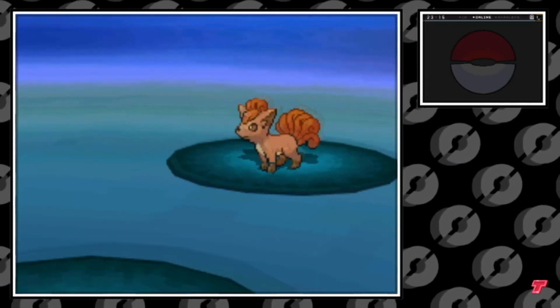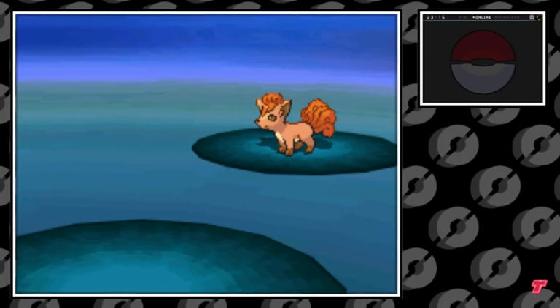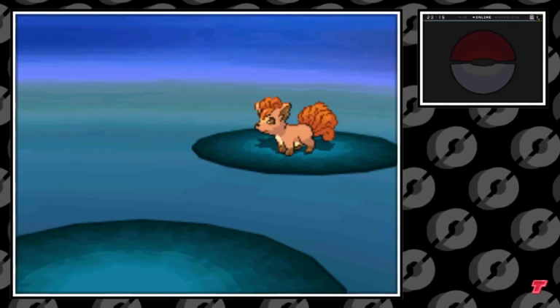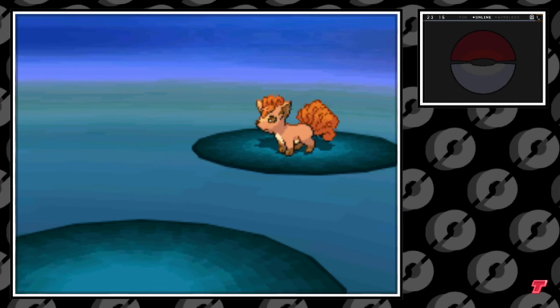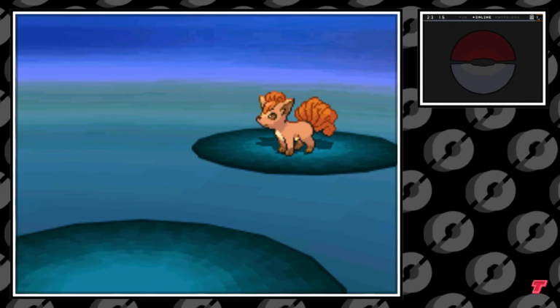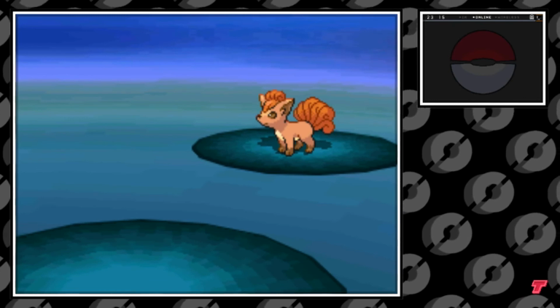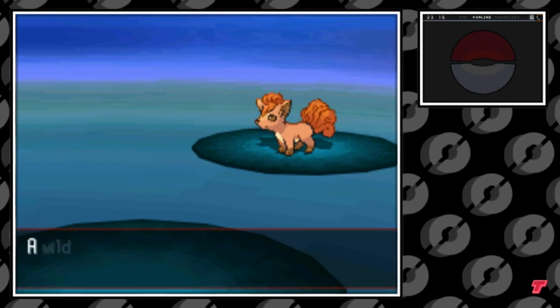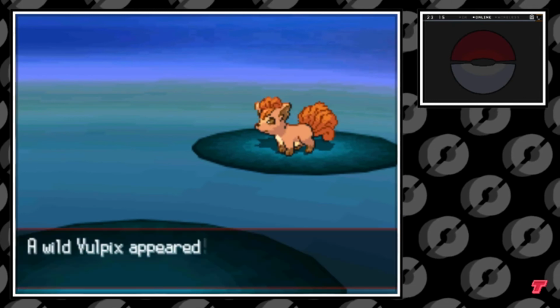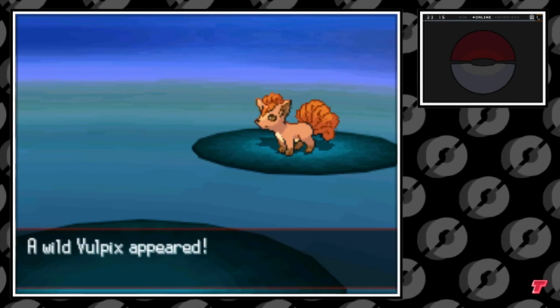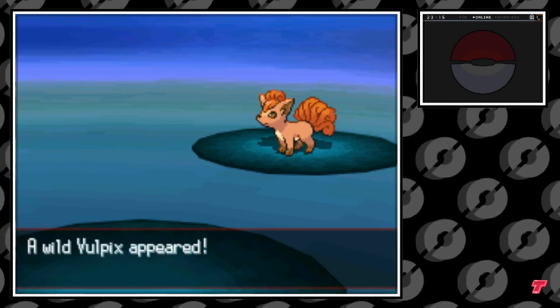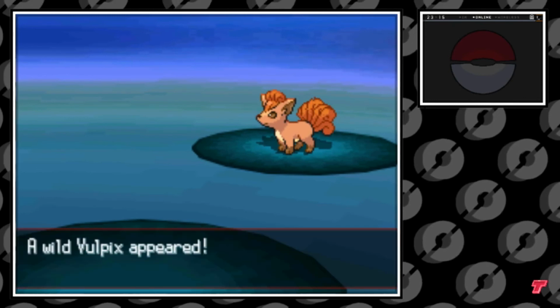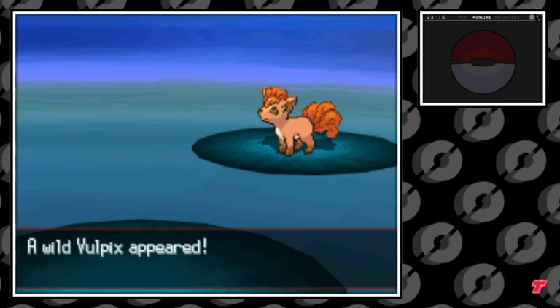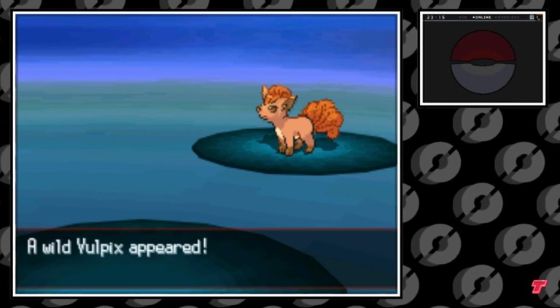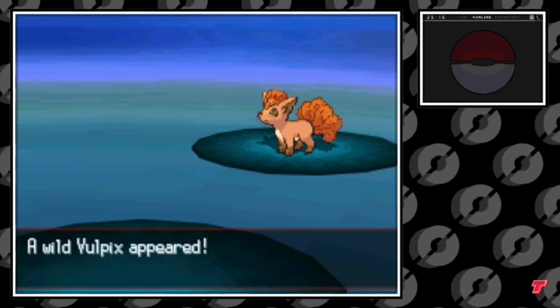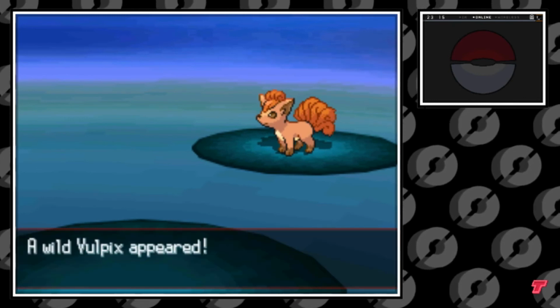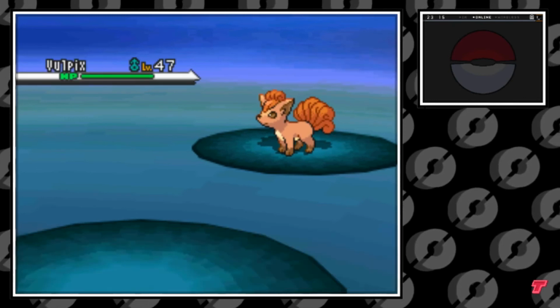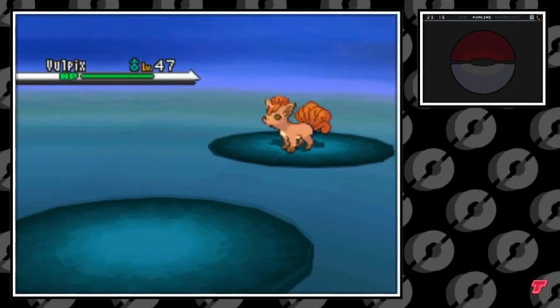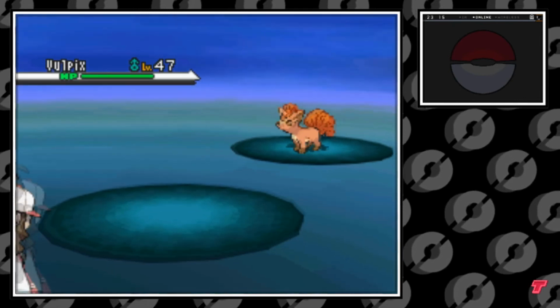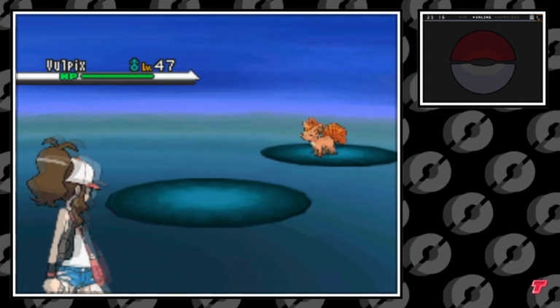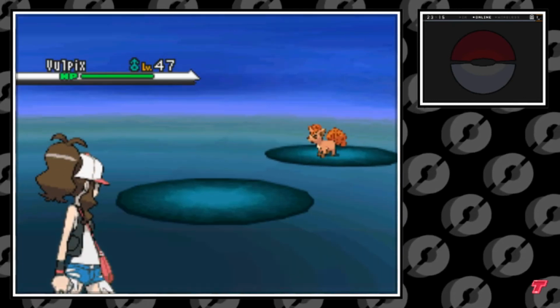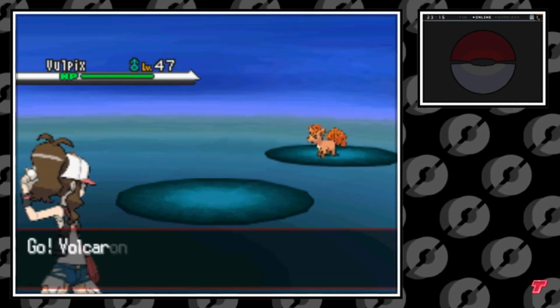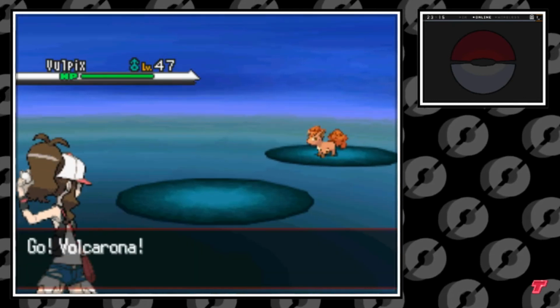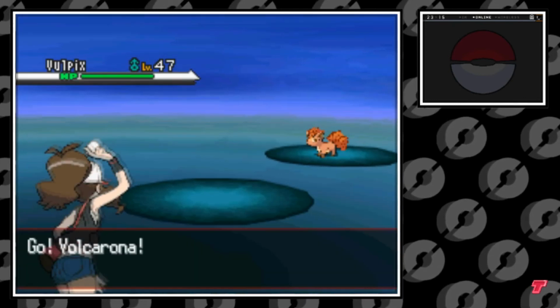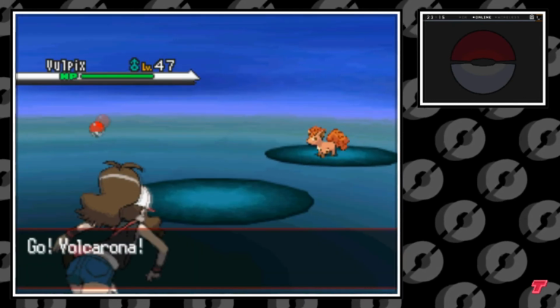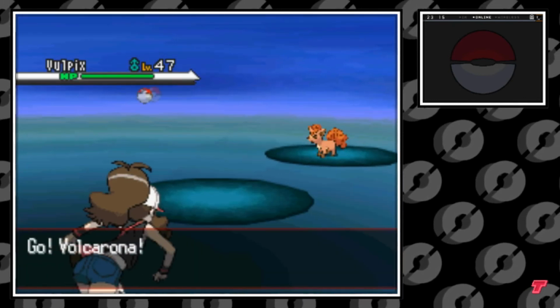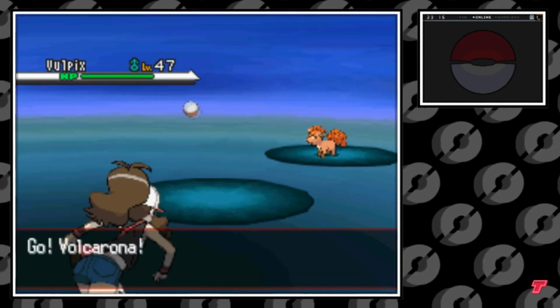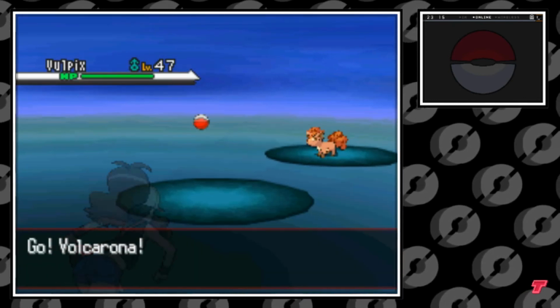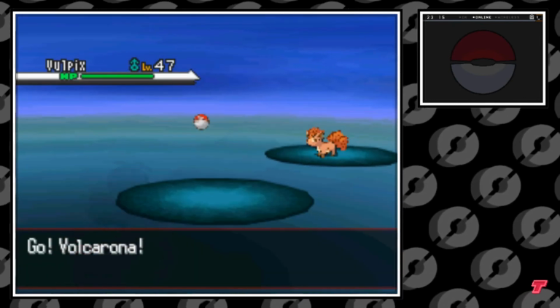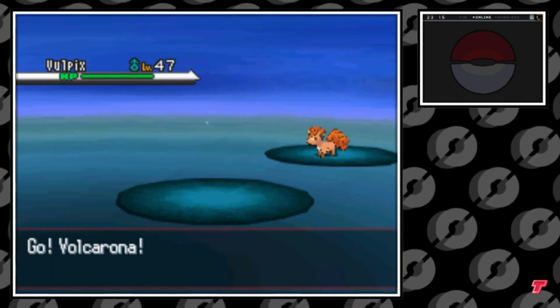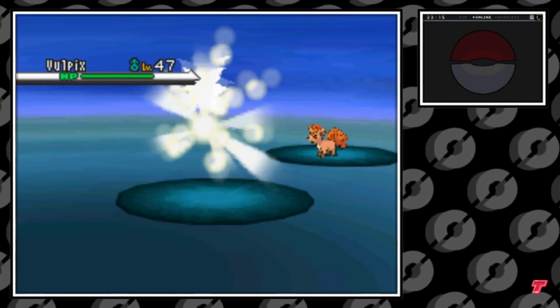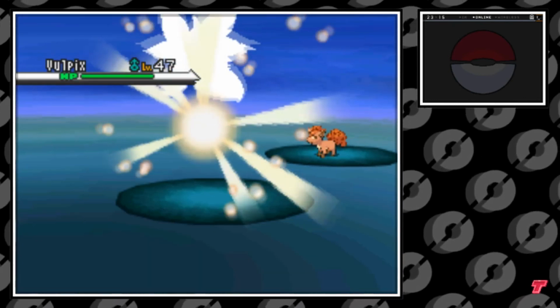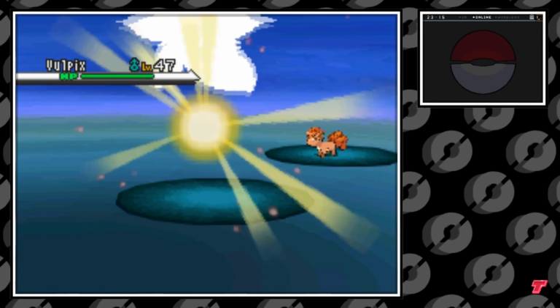So guys, that's pretty much it. That's how you catch Vulpix in Pokemon Black and White. I hope you enjoyed the video. Techno's out.